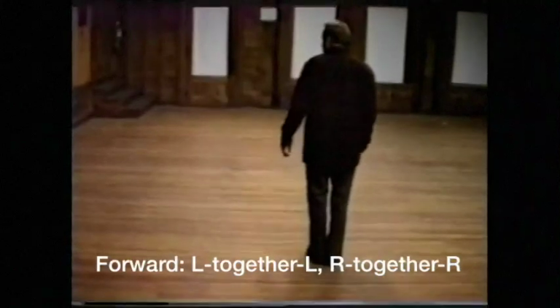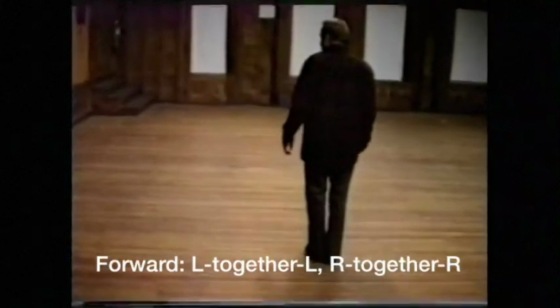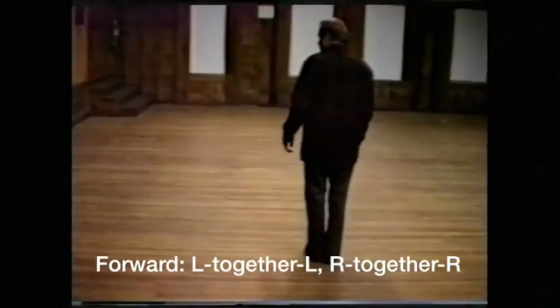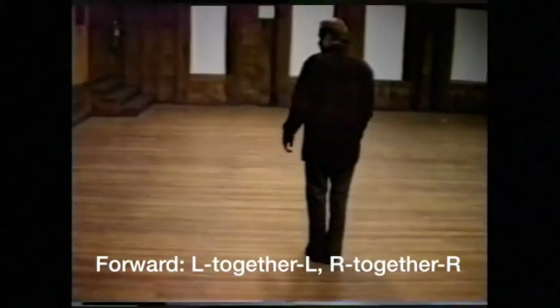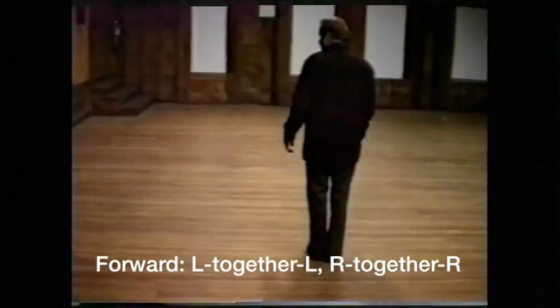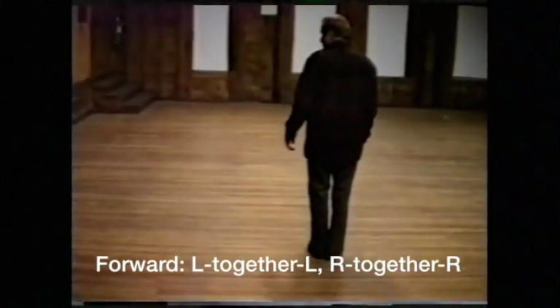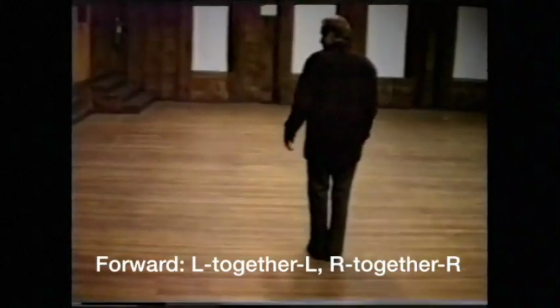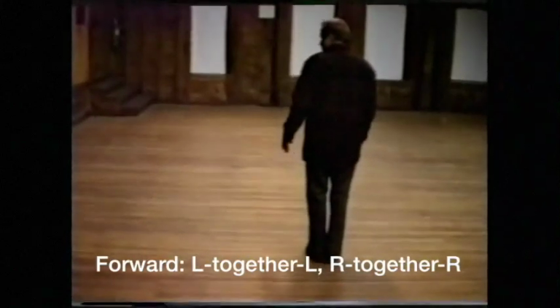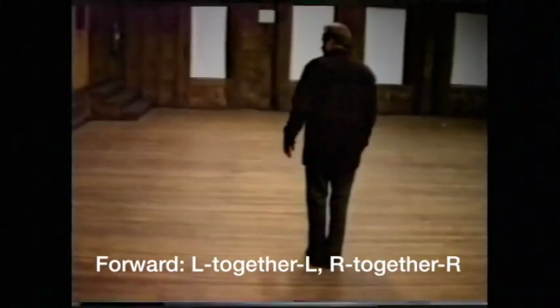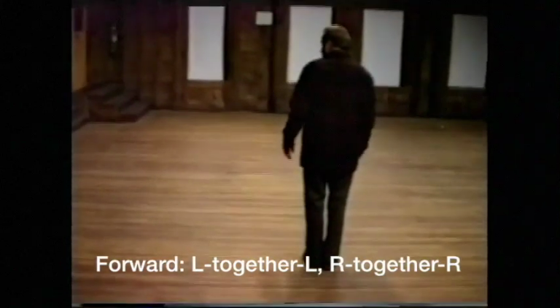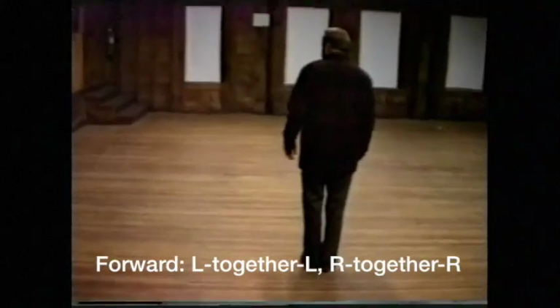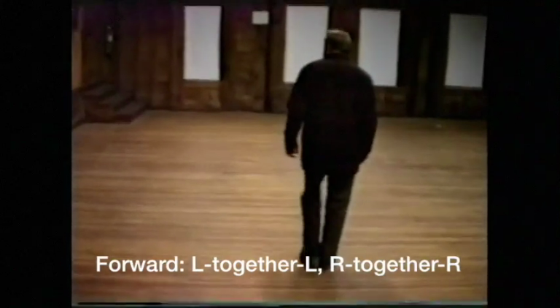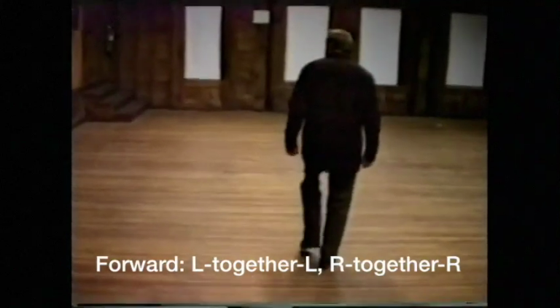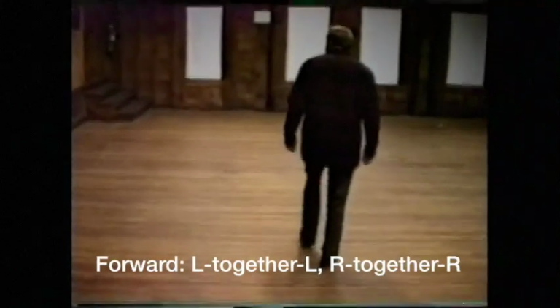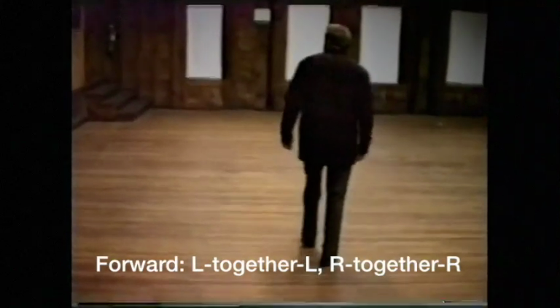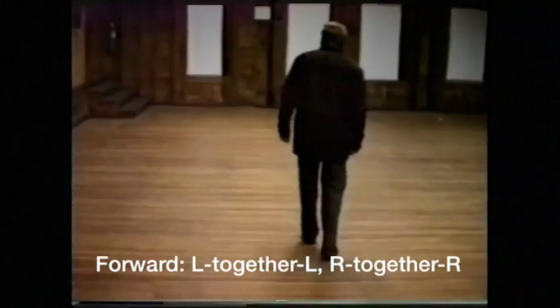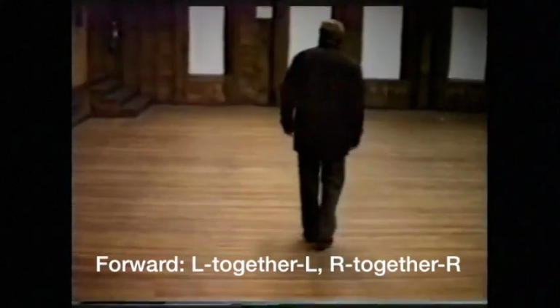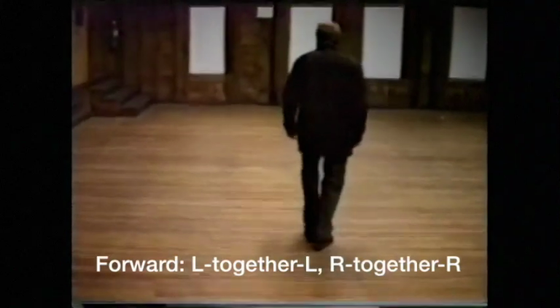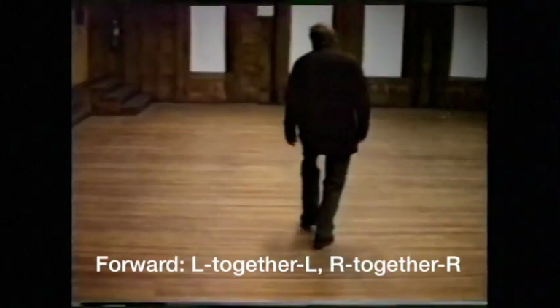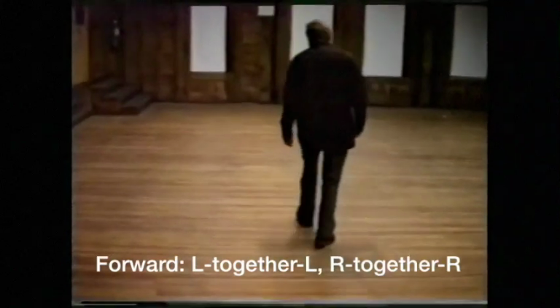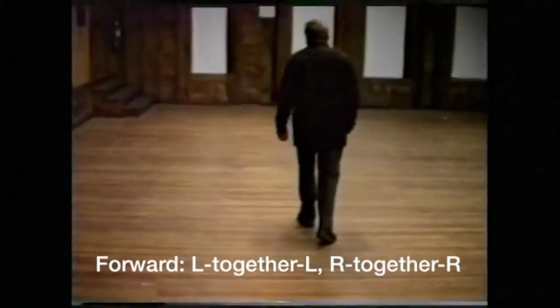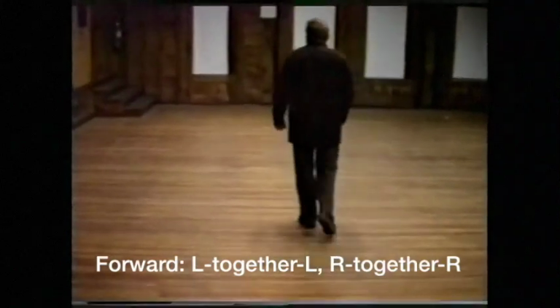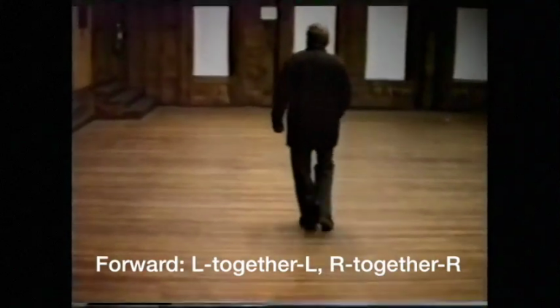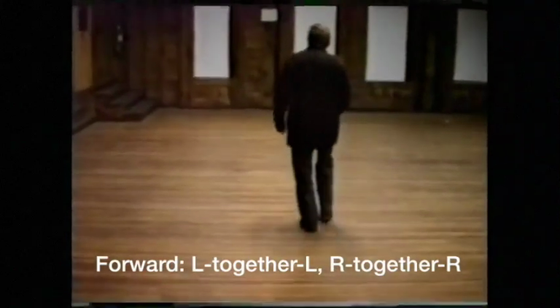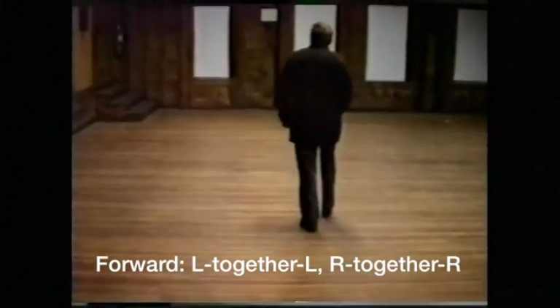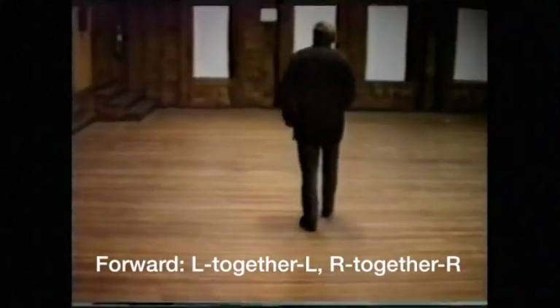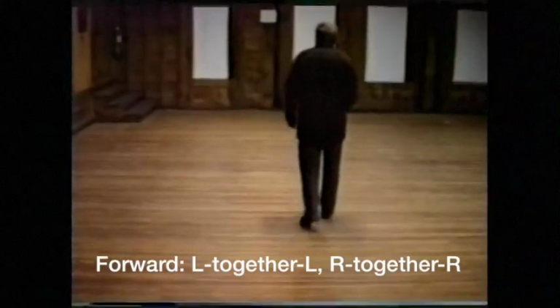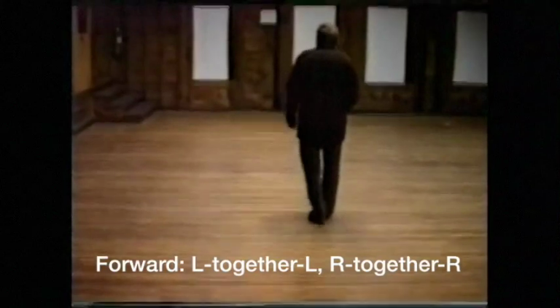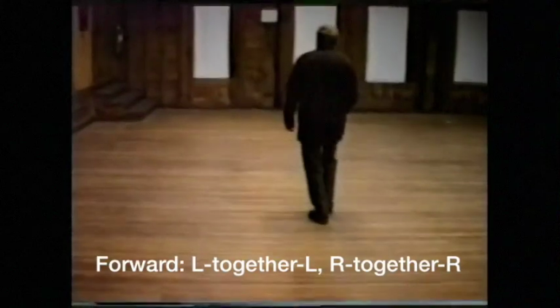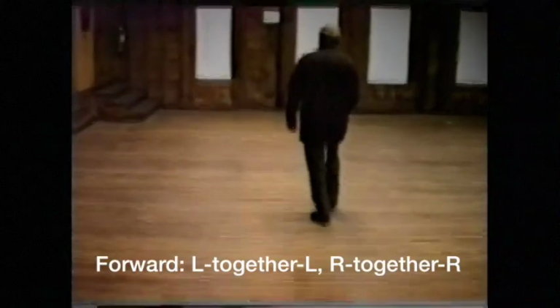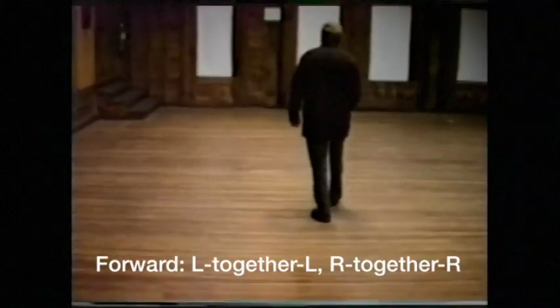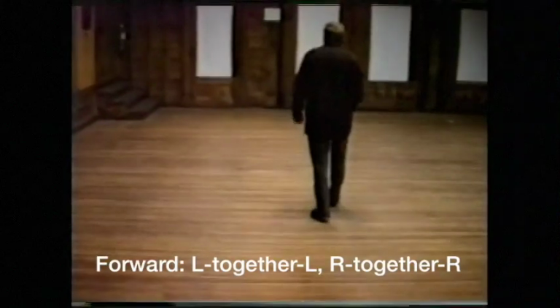Moving forward, it's going to be left together, left, right together, right.